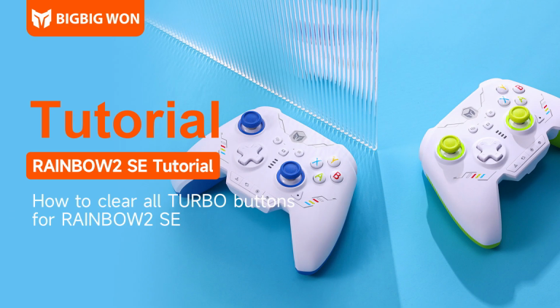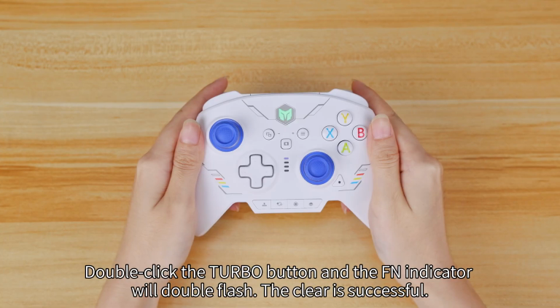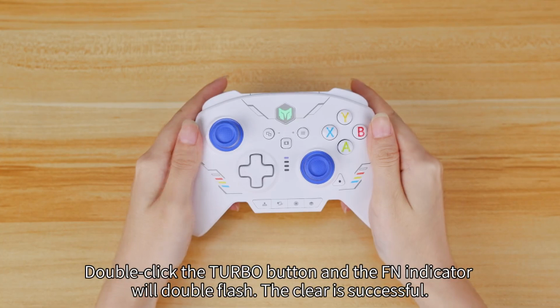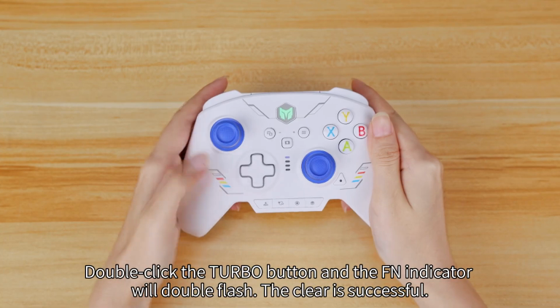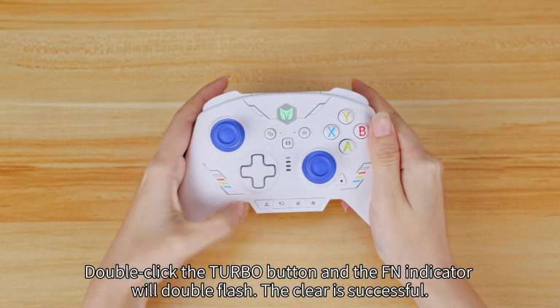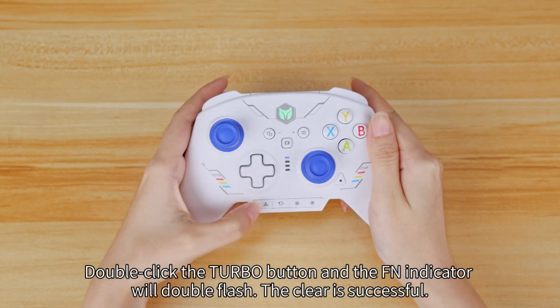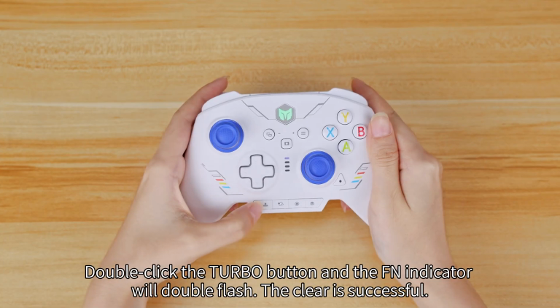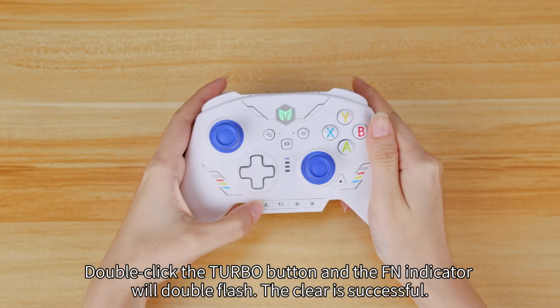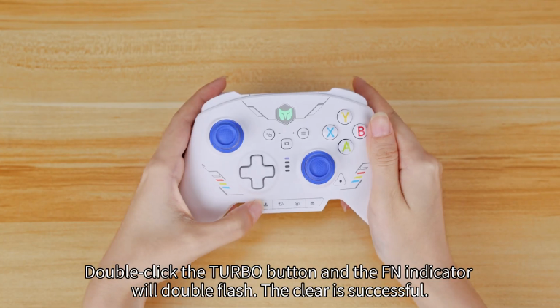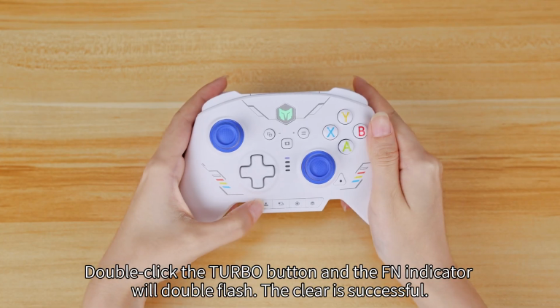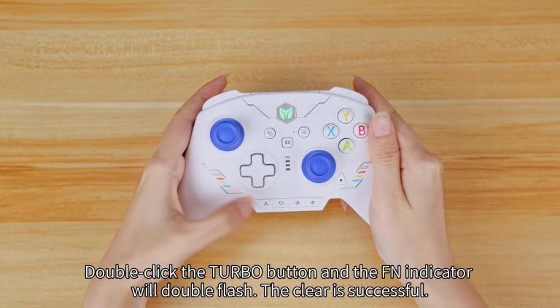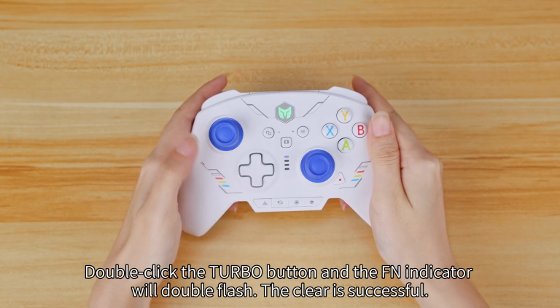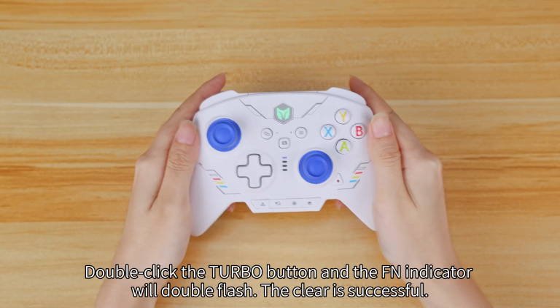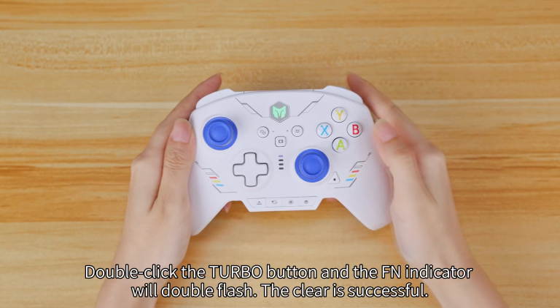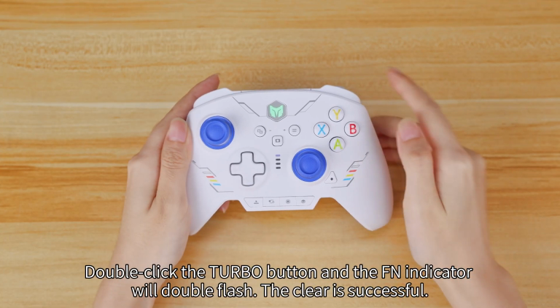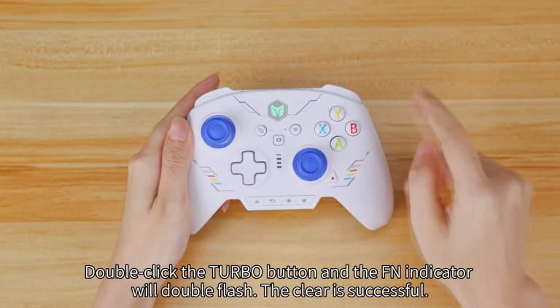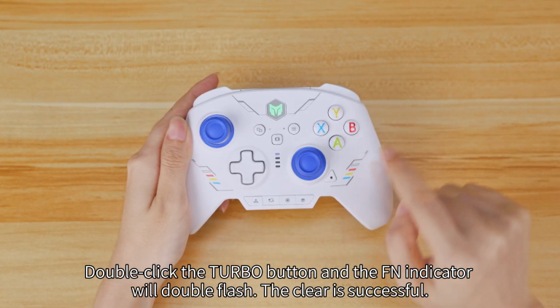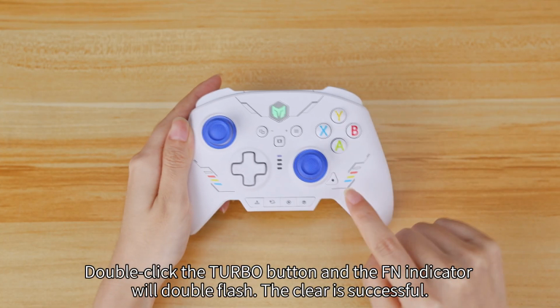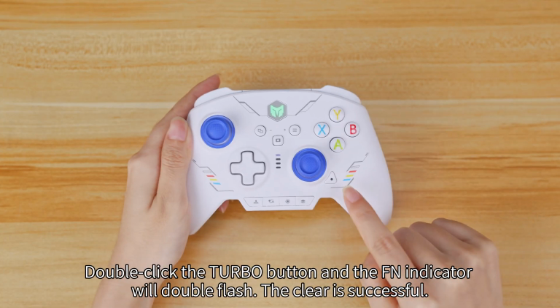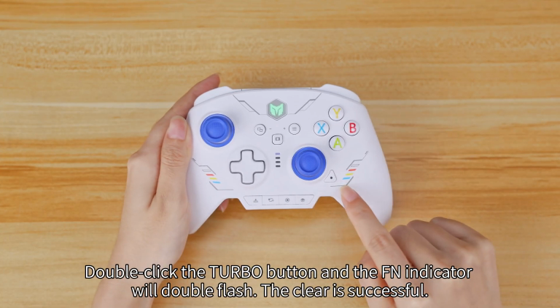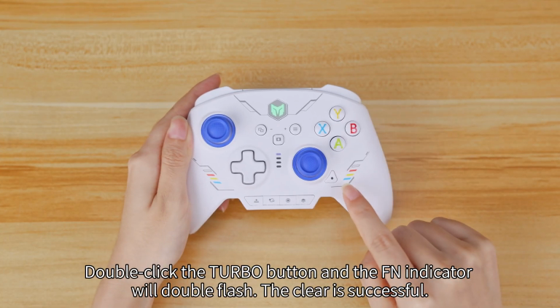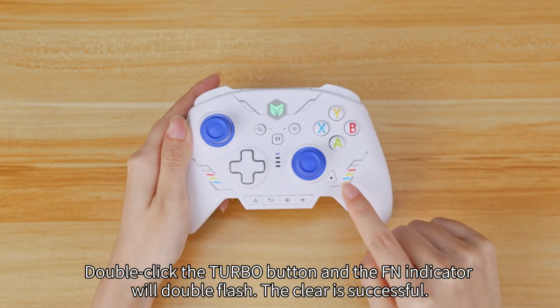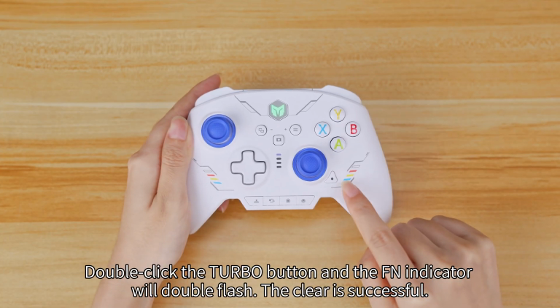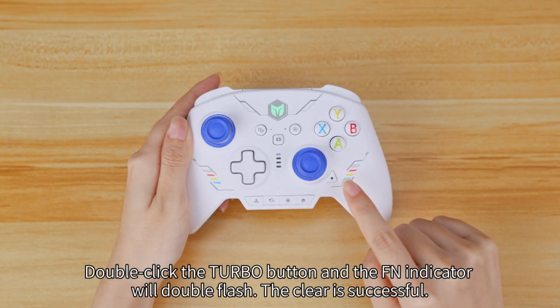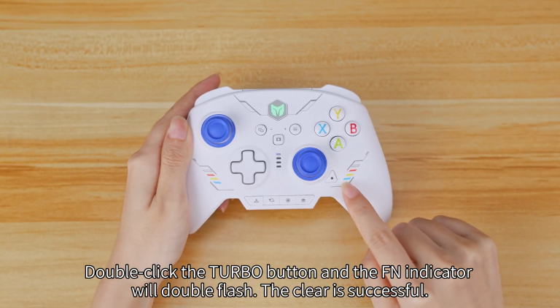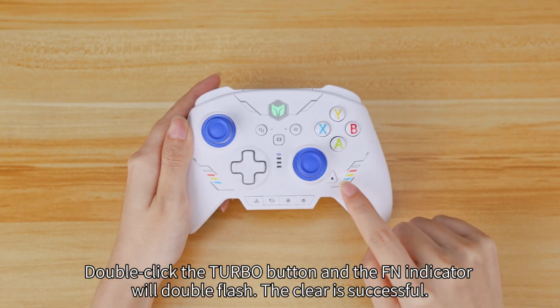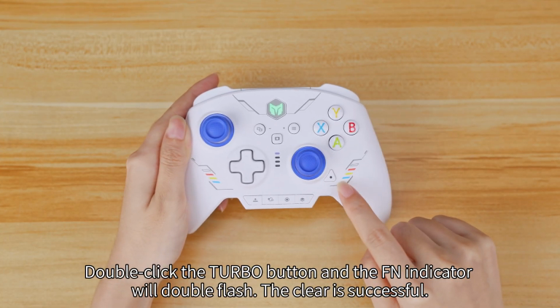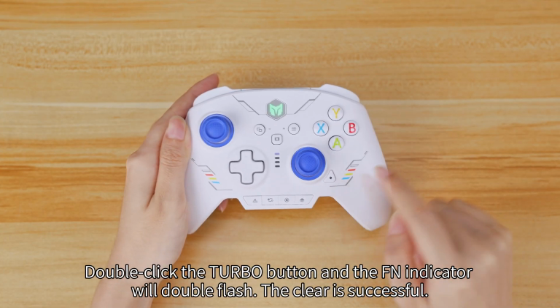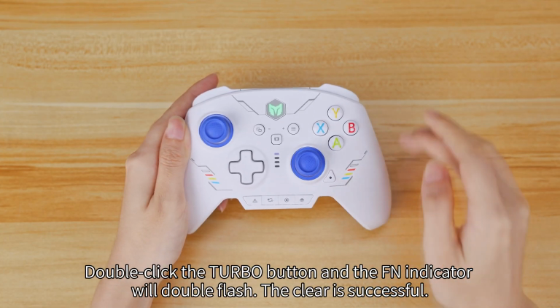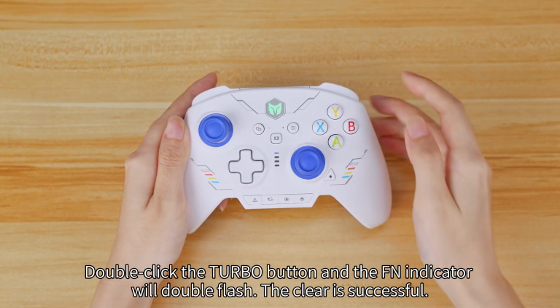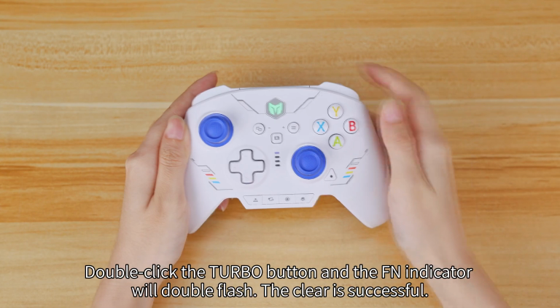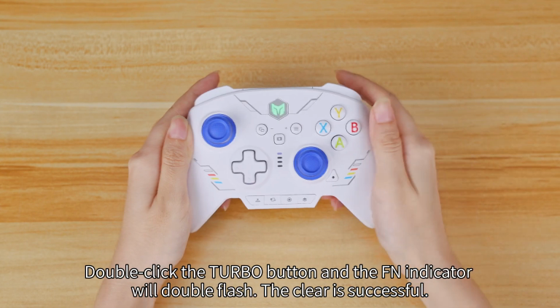Double click the turbo button and the FN indicator will double flash. The clear is successful.